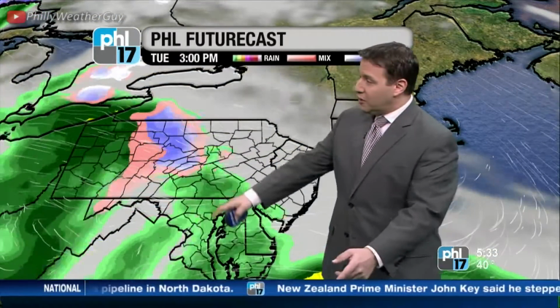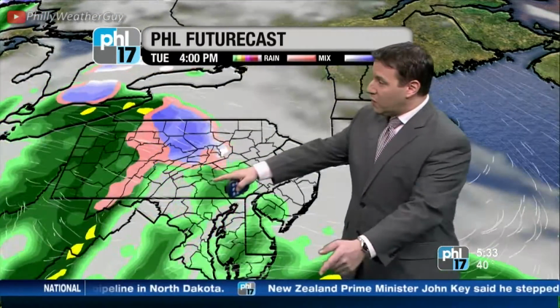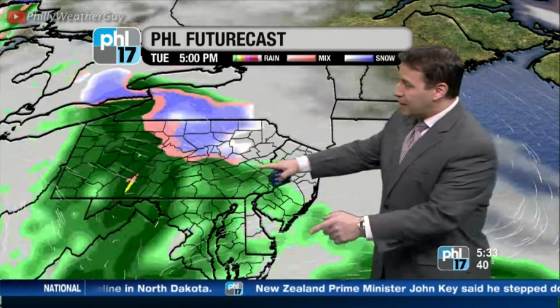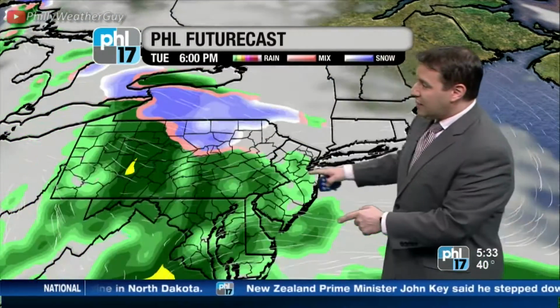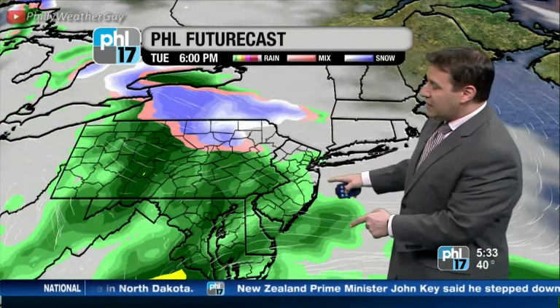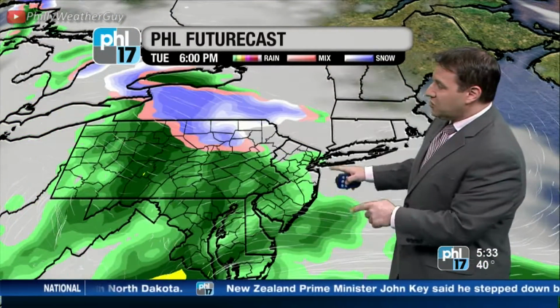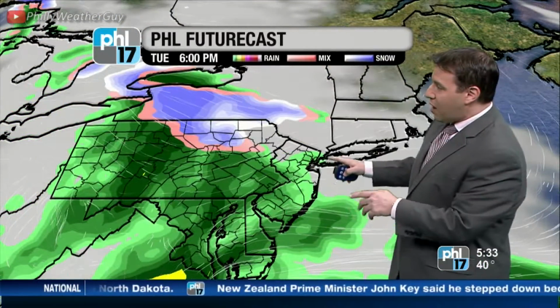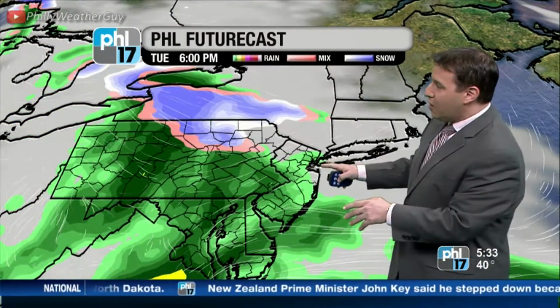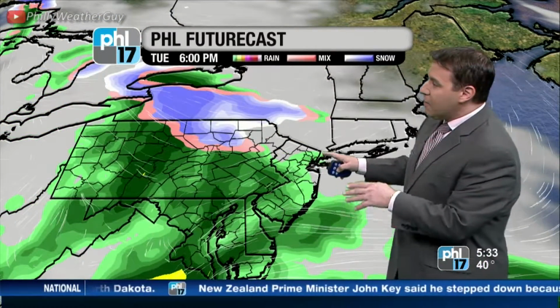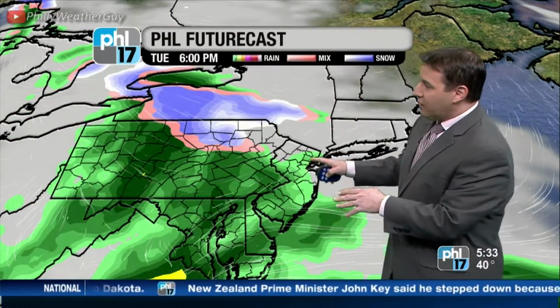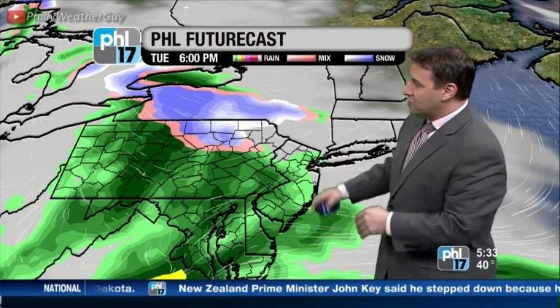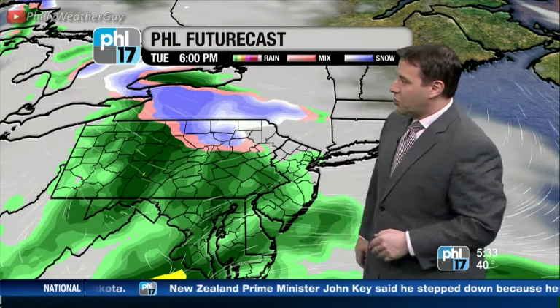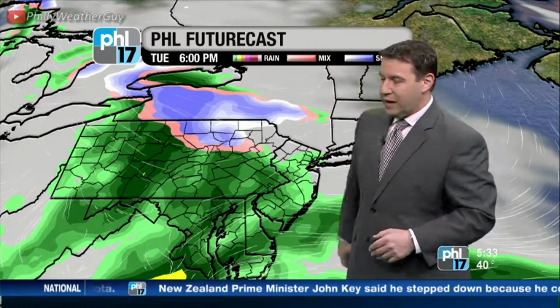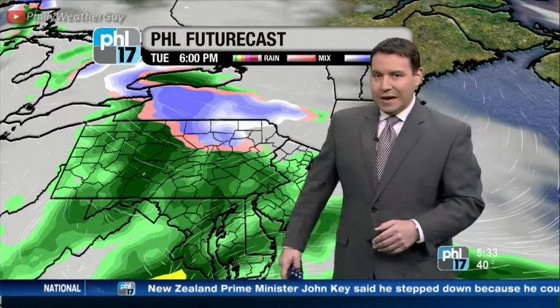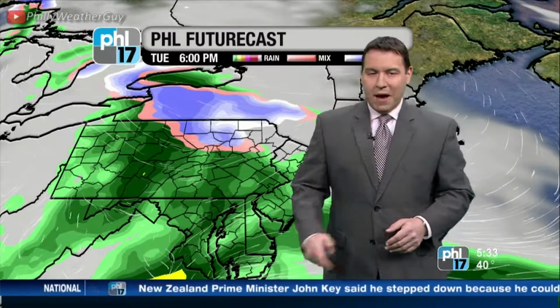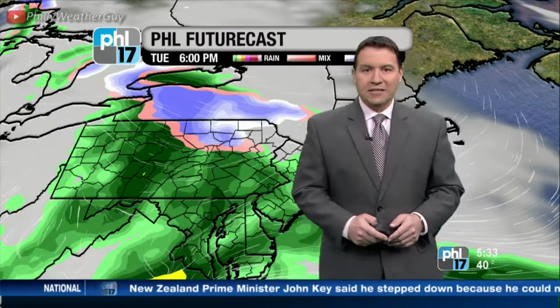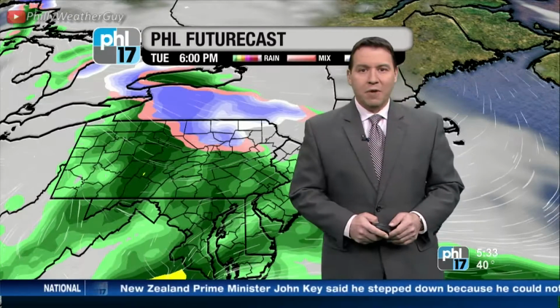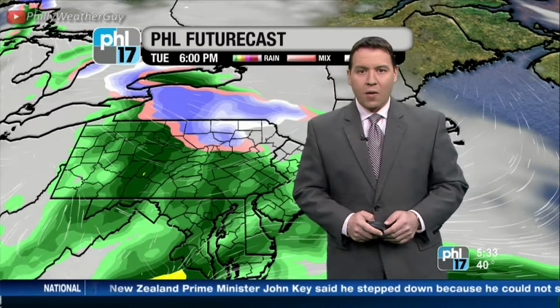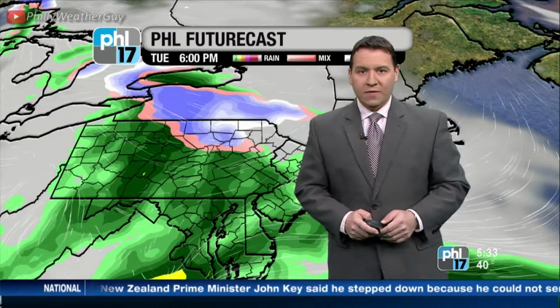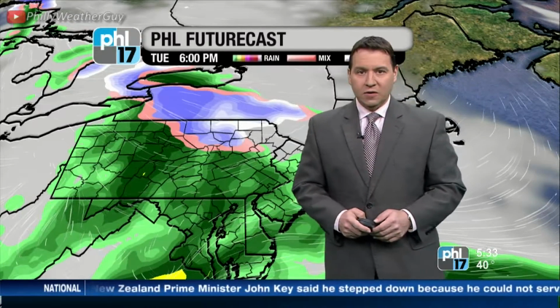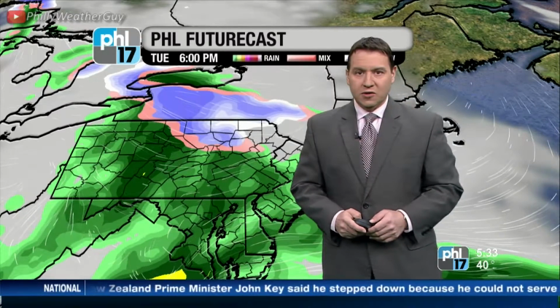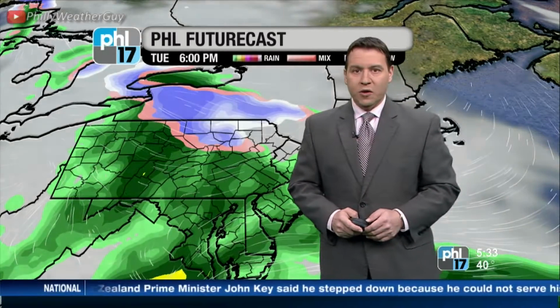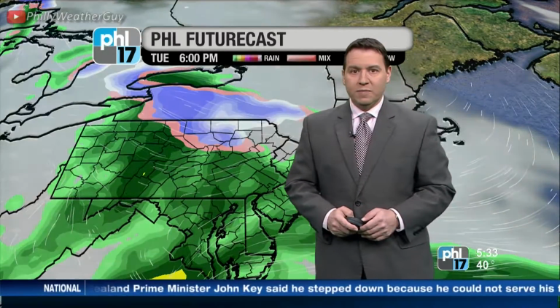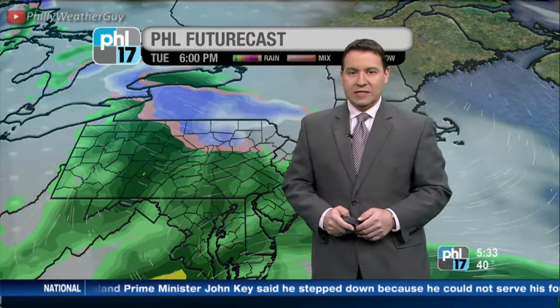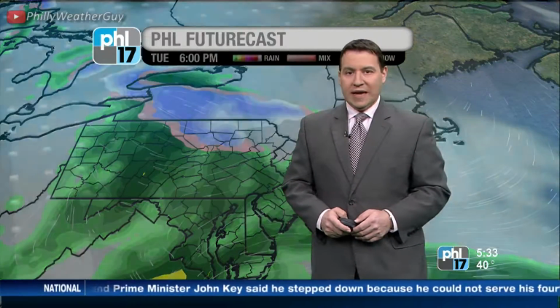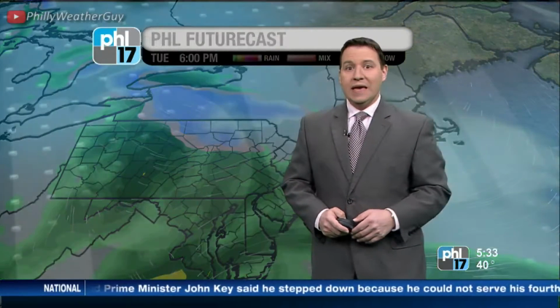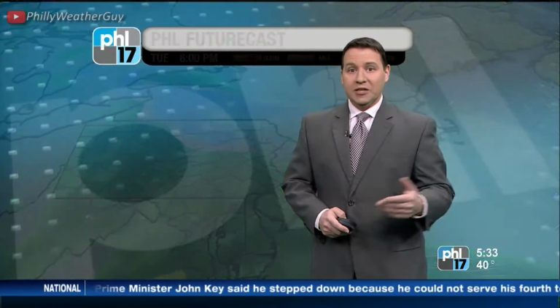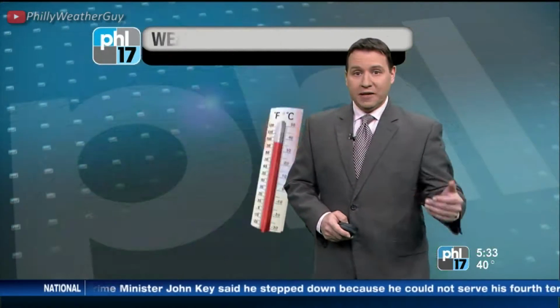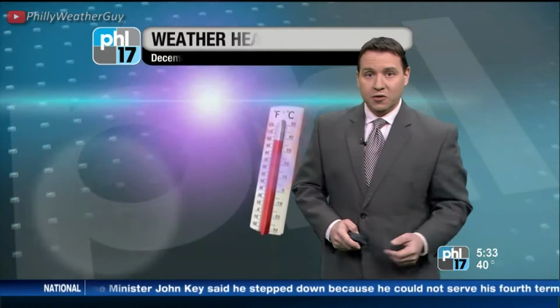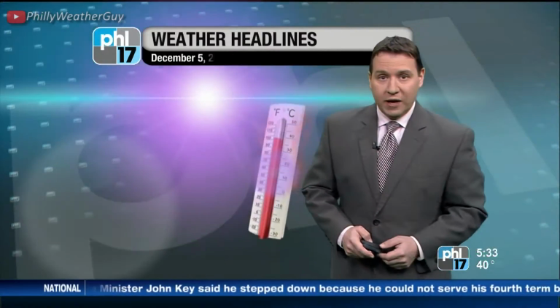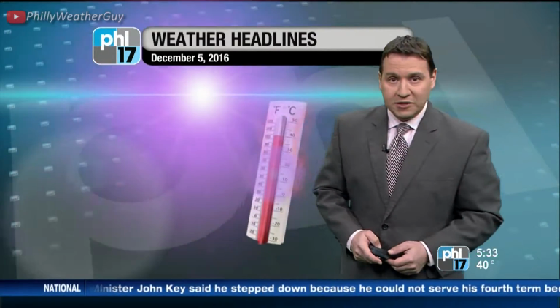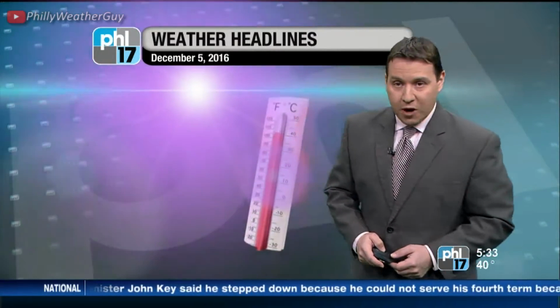But another system comes on in here tomorrow, bringing some more rain by tomorrow afternoon. So wintry mix today, expecting some rain tomorrow.